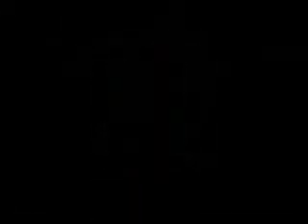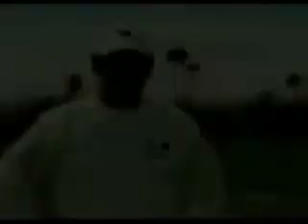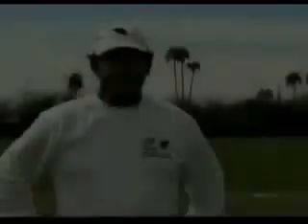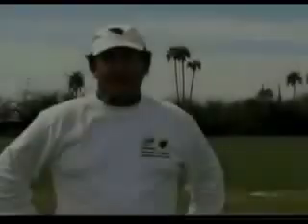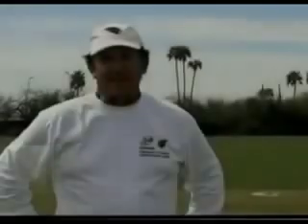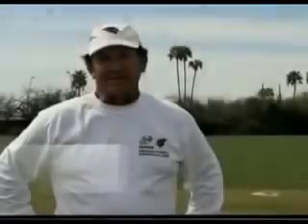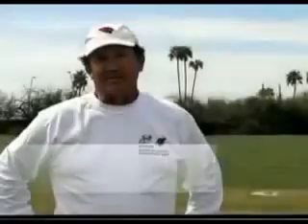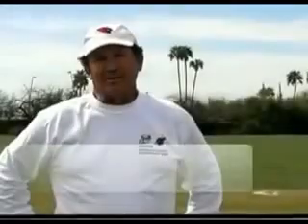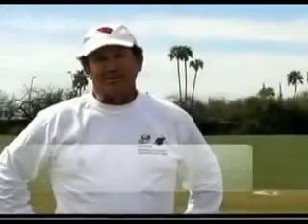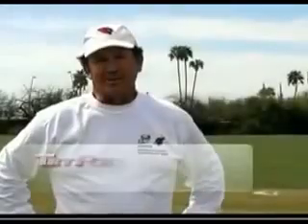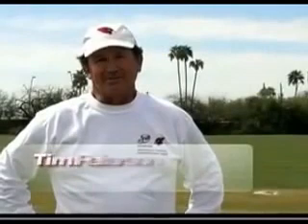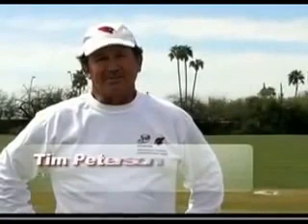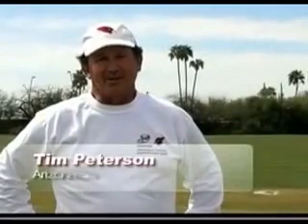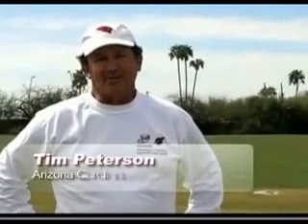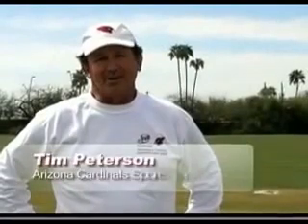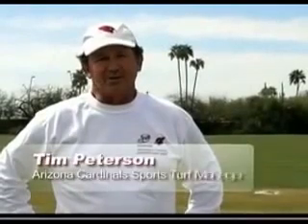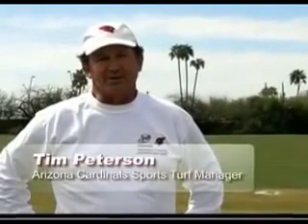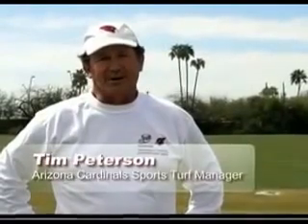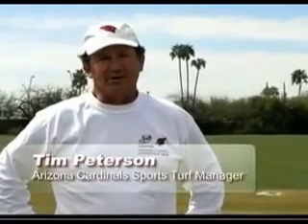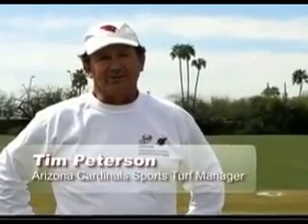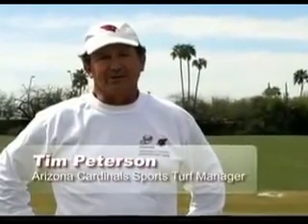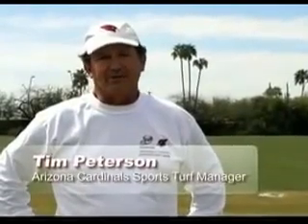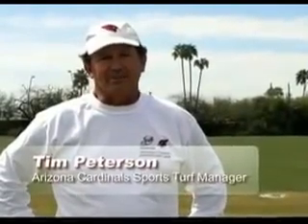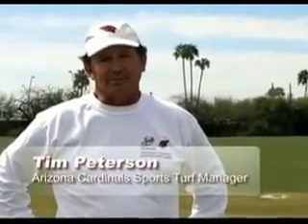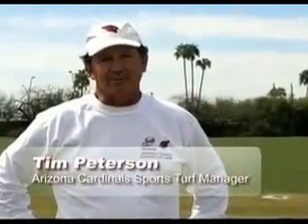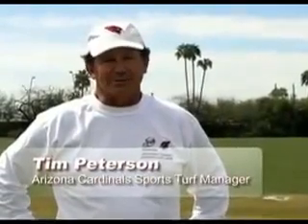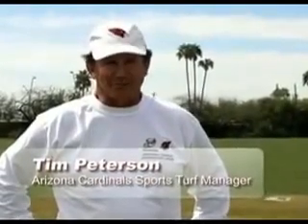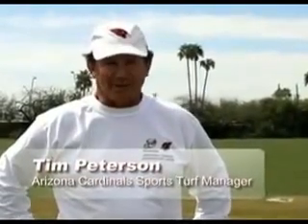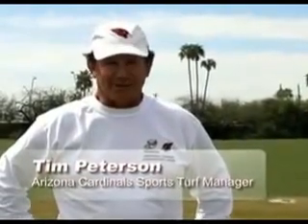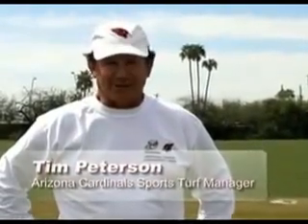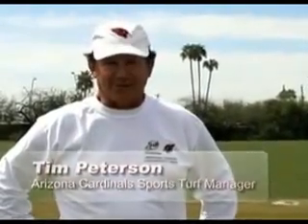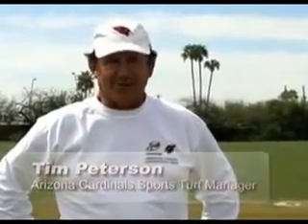Hi there, my name is Tim Peterson. I'm with the Arizona Cardinals. I'm the sports turf manager here.